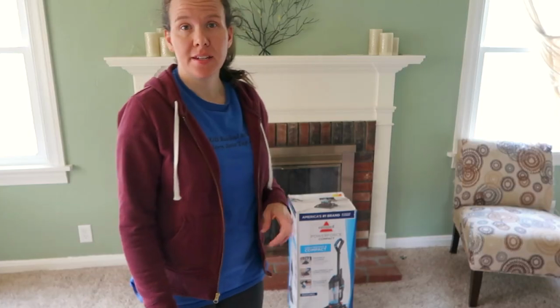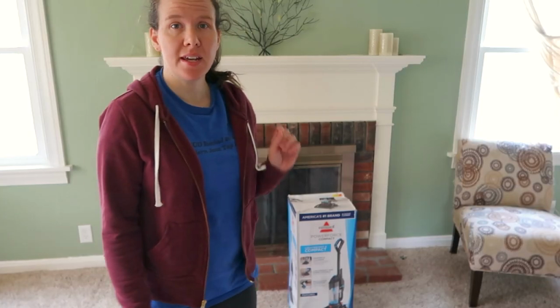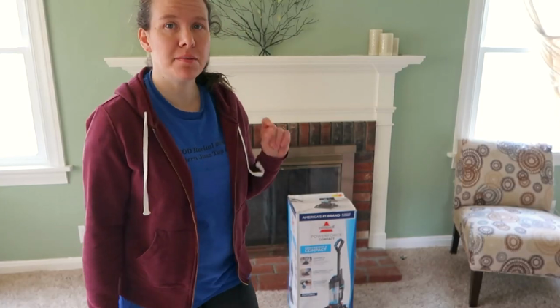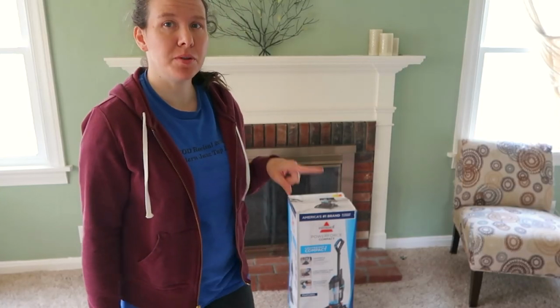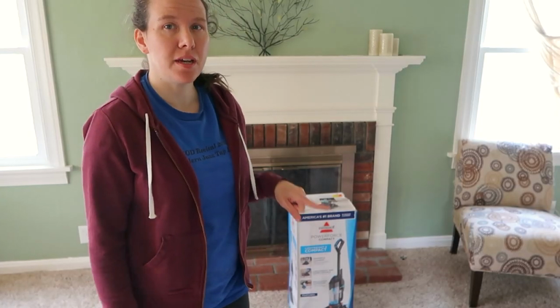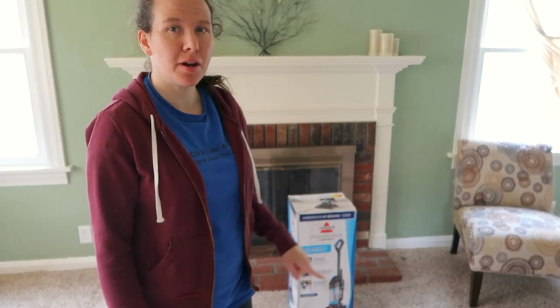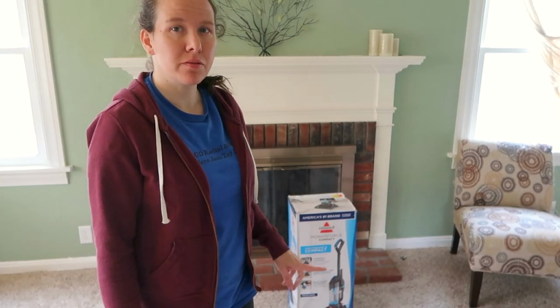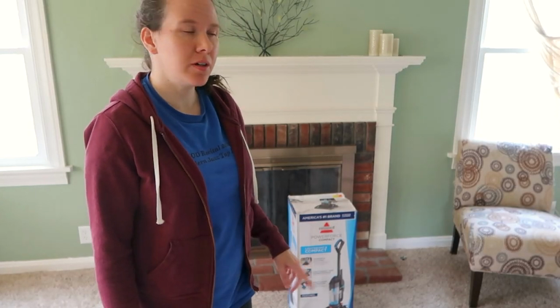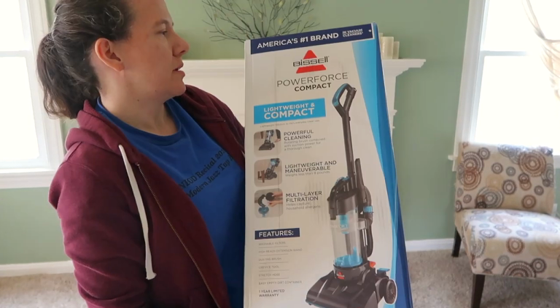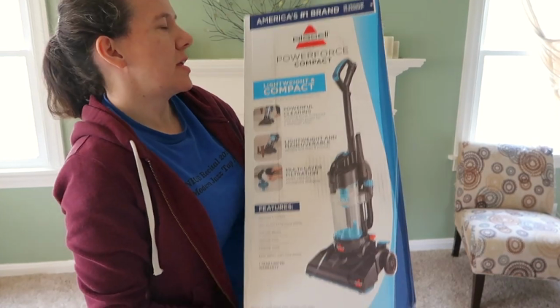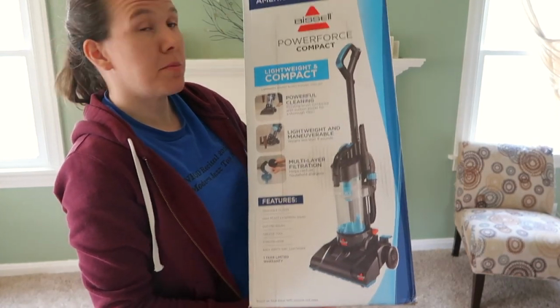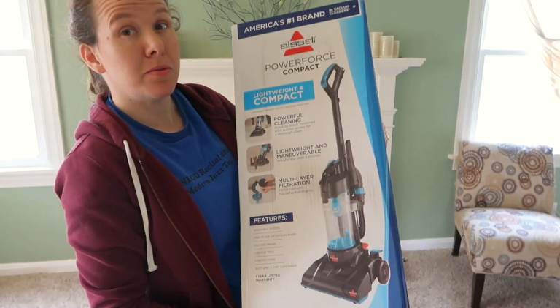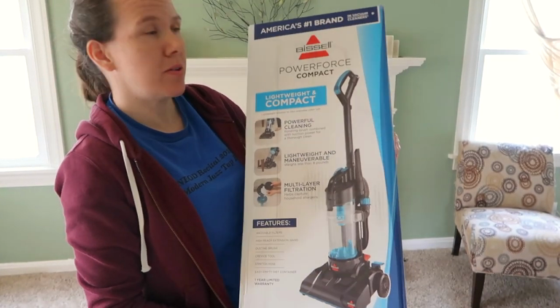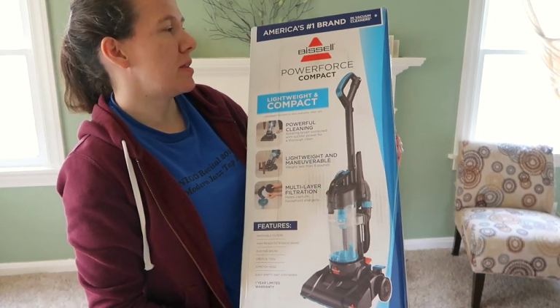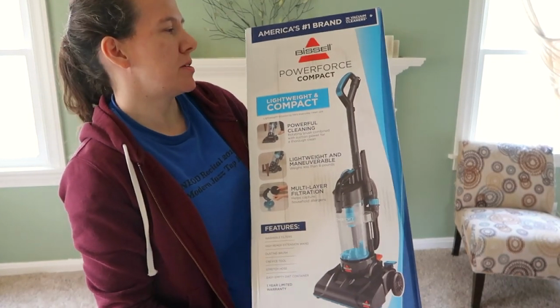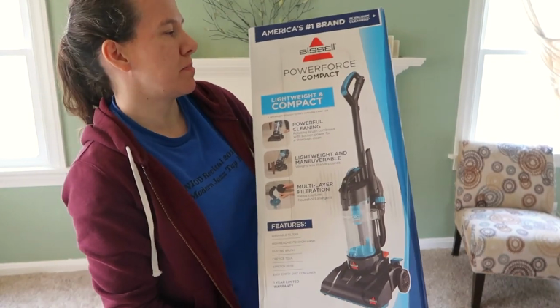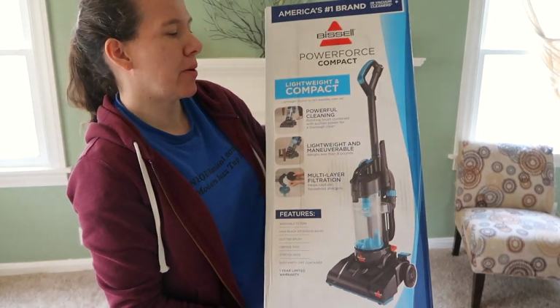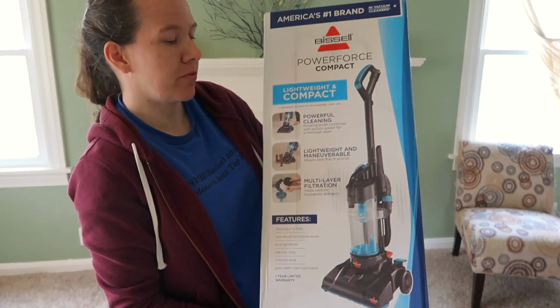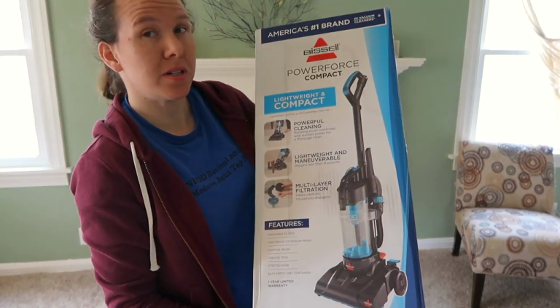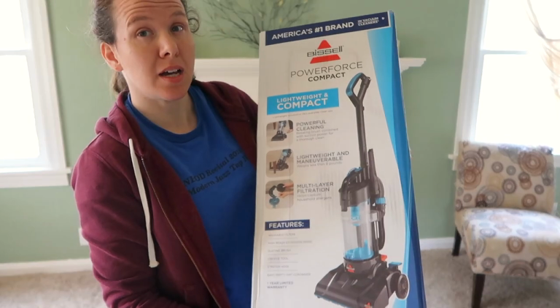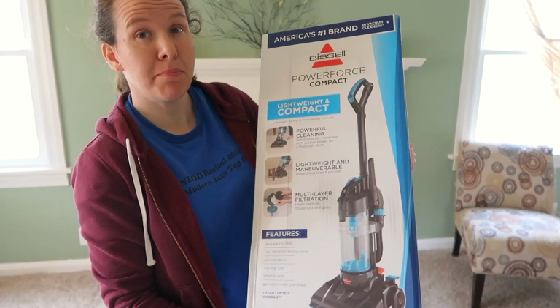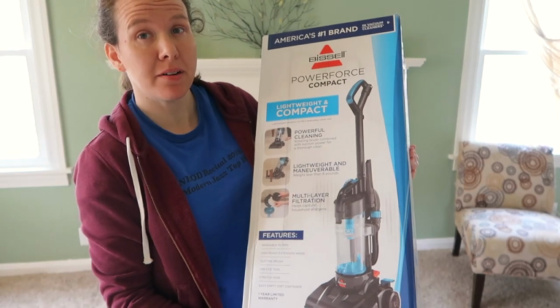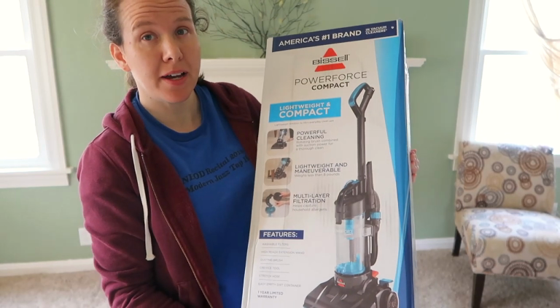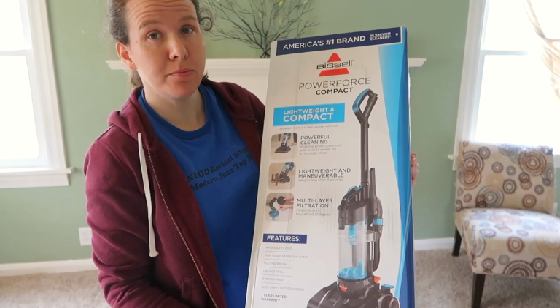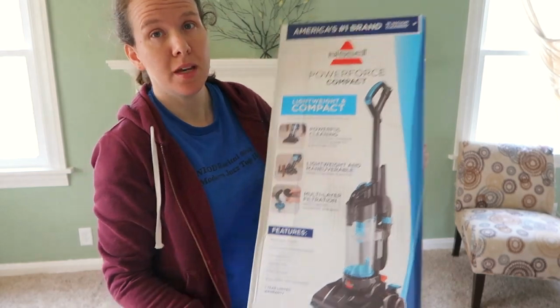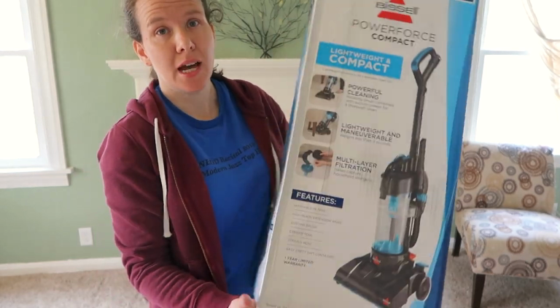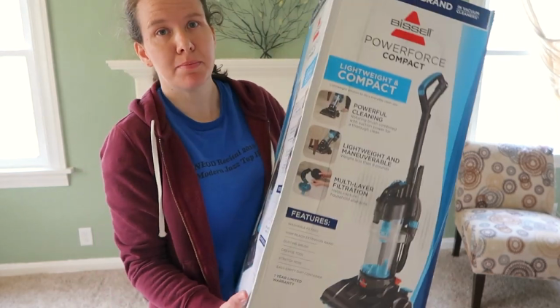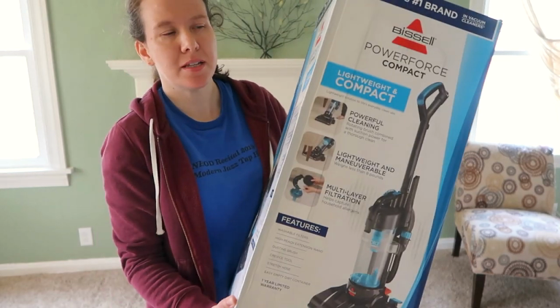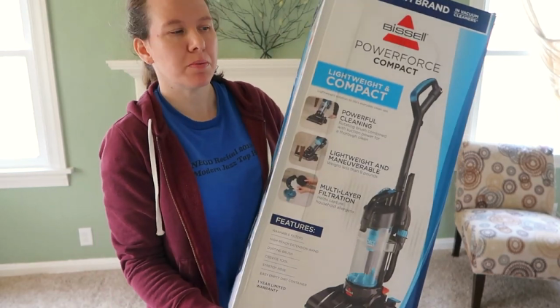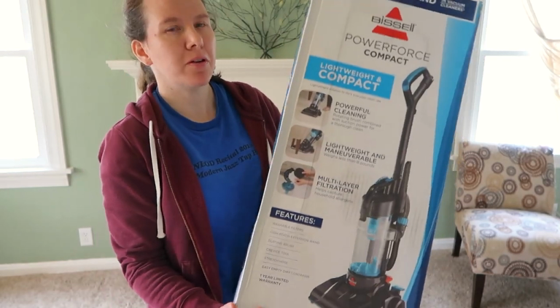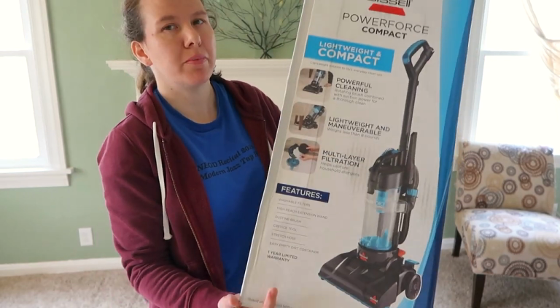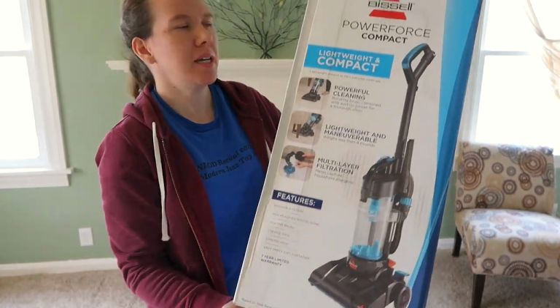Today I'm doing a product review. I'm going to be reviewing the Bissell PowerForce Compact Vacuum. I did buy this with my own money.